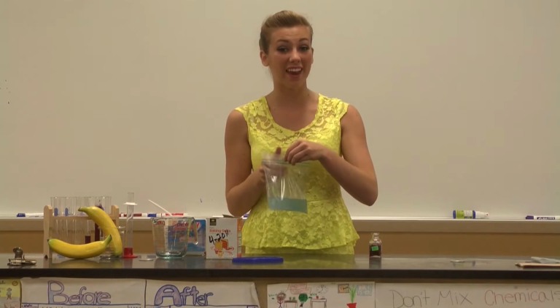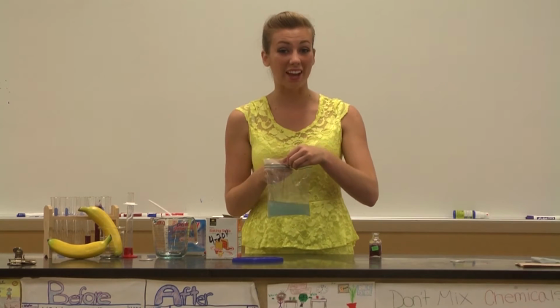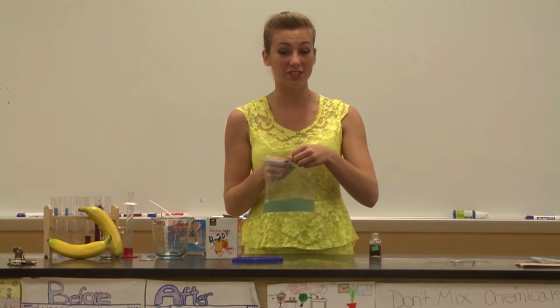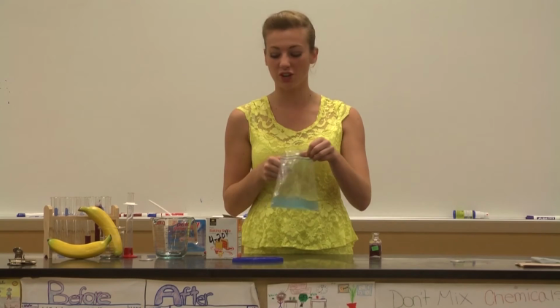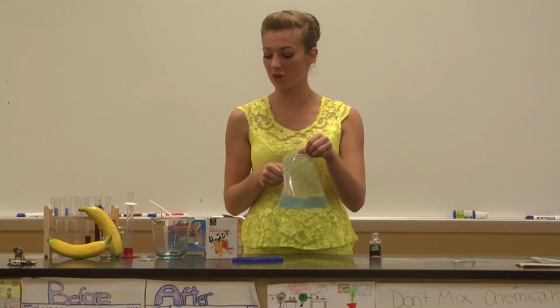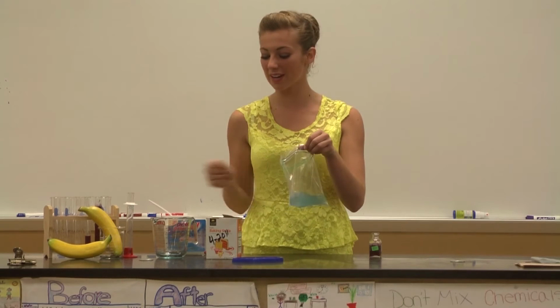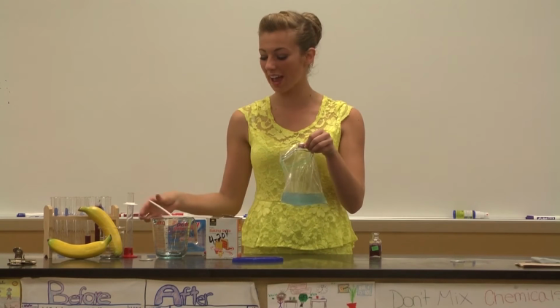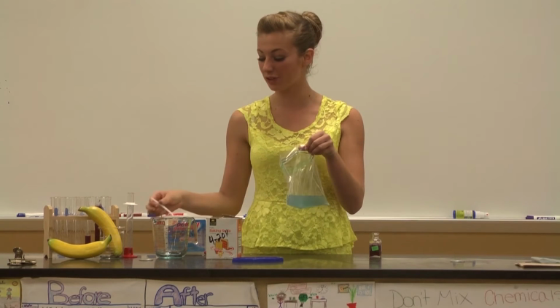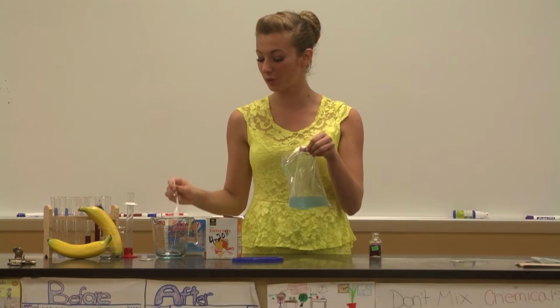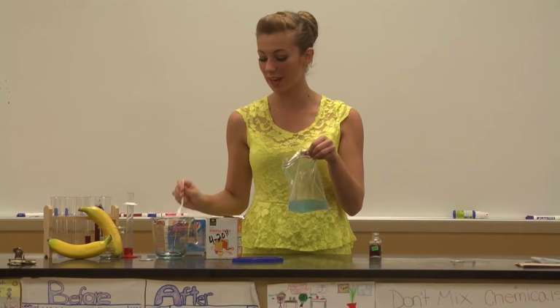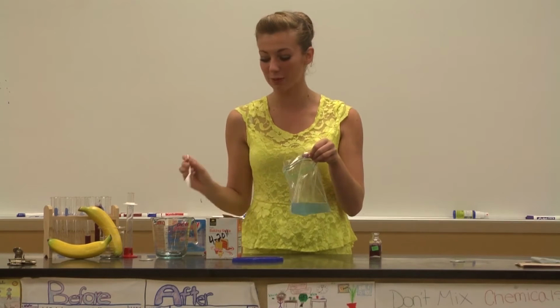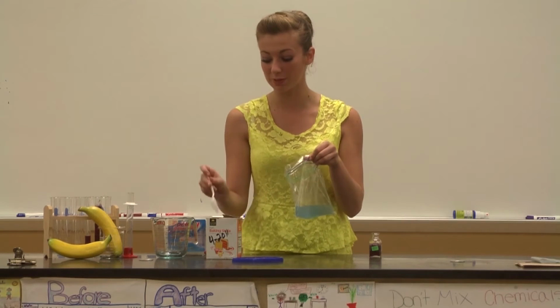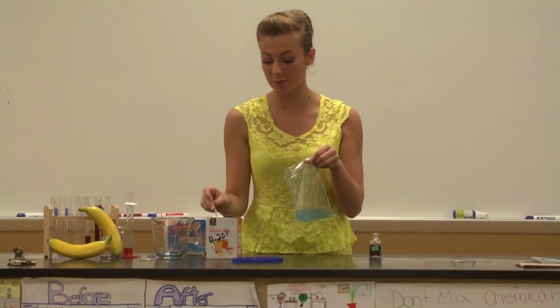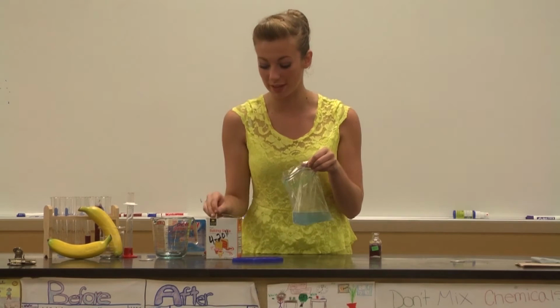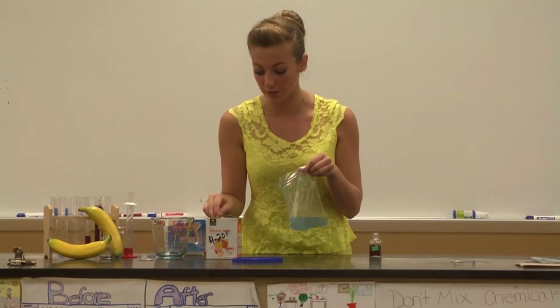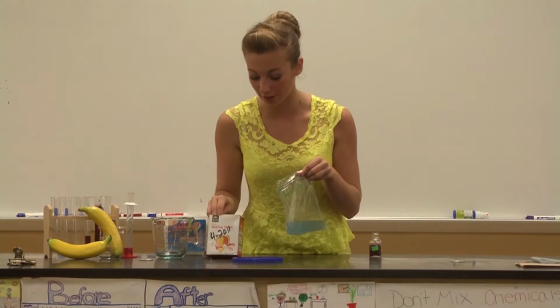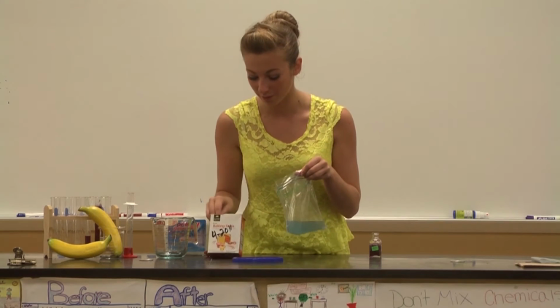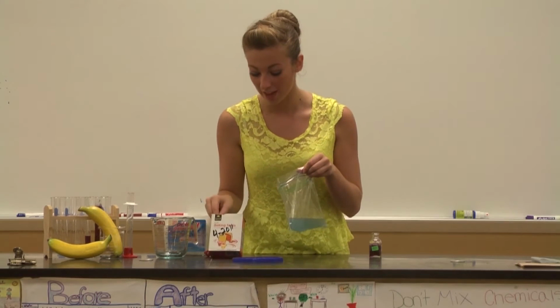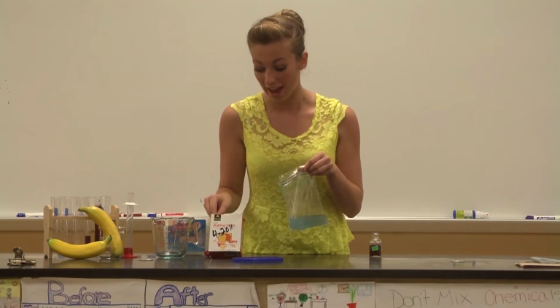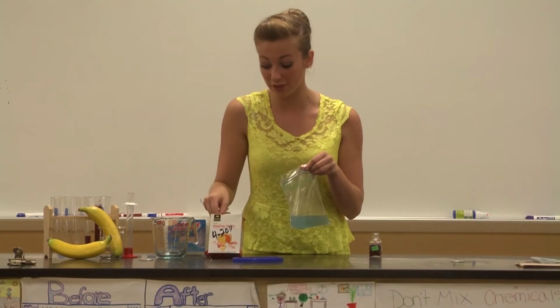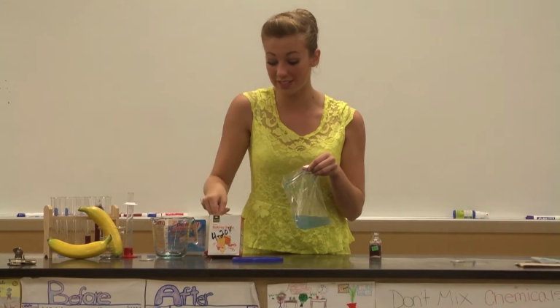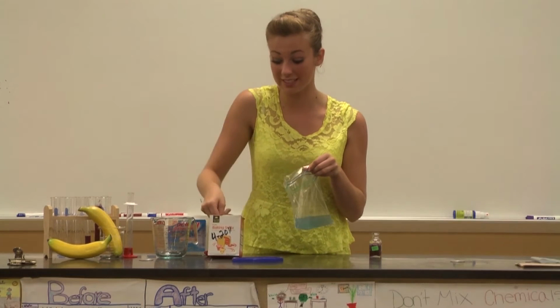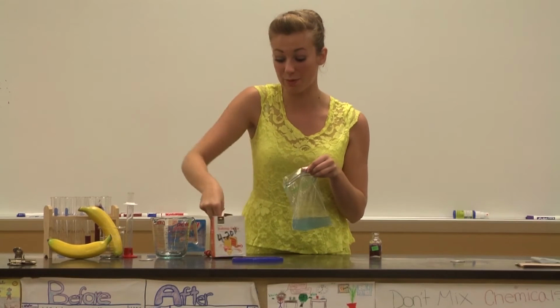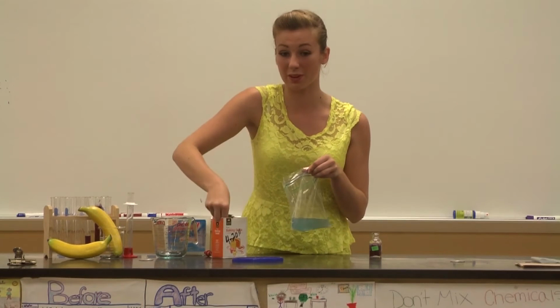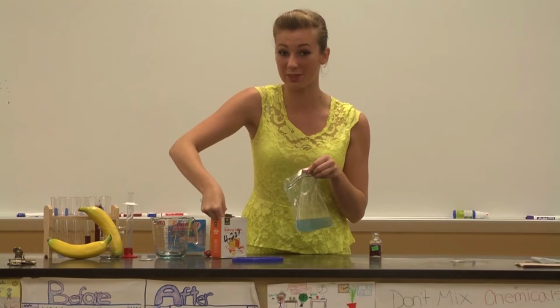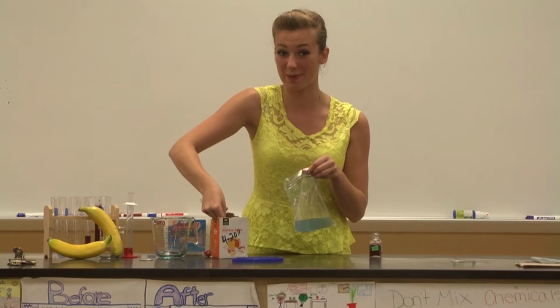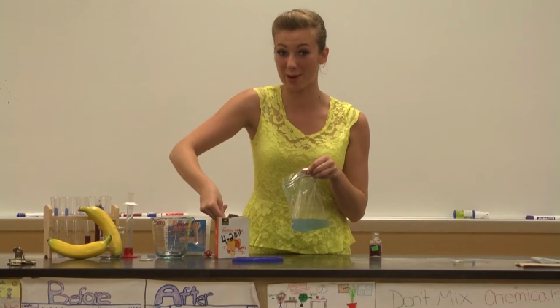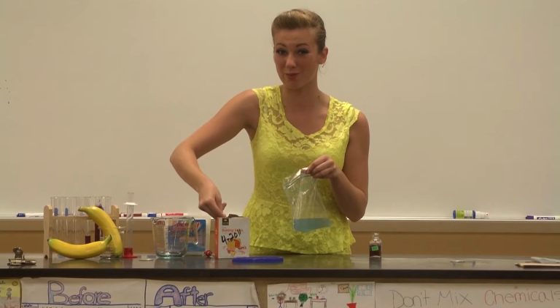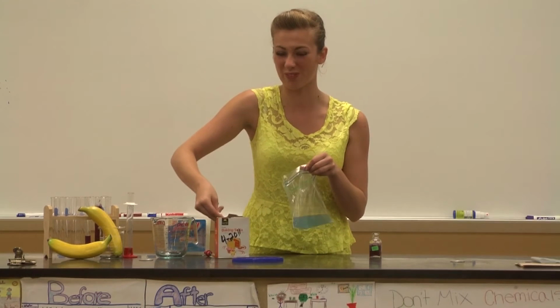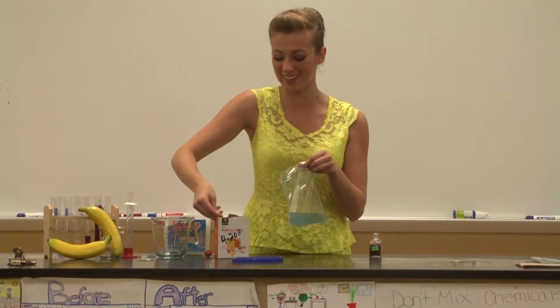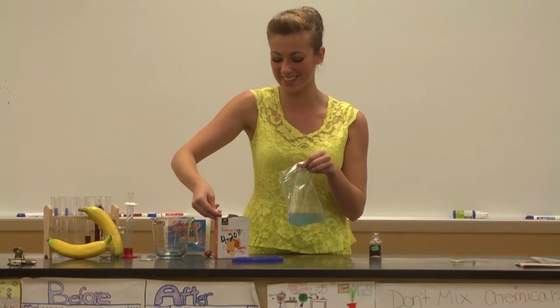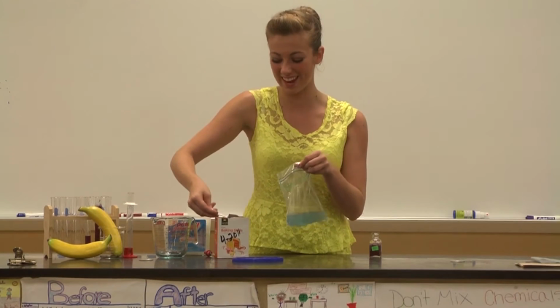Next, you're going to add two tablespoons of baking soda. After this next step, you want to close your bag off really tight.